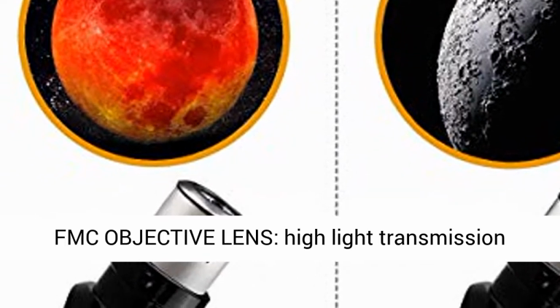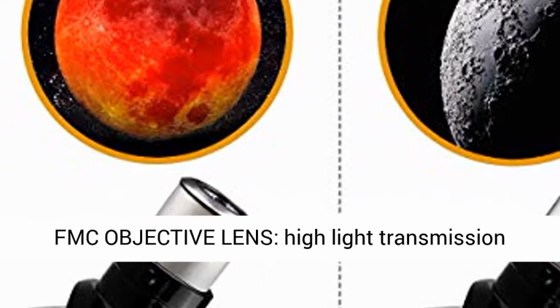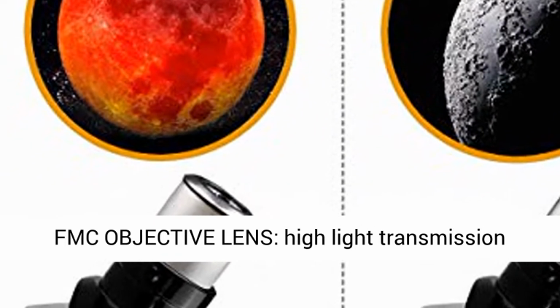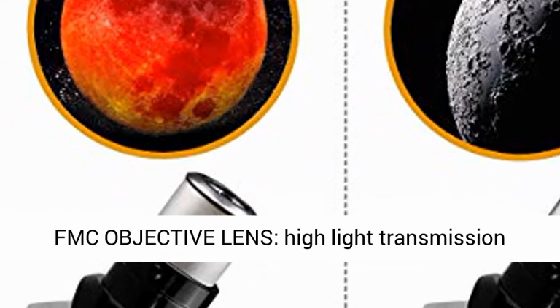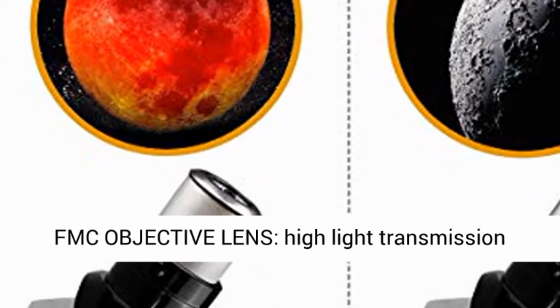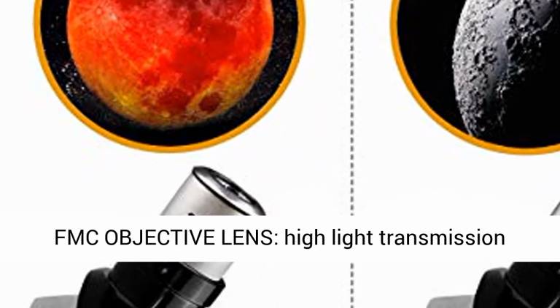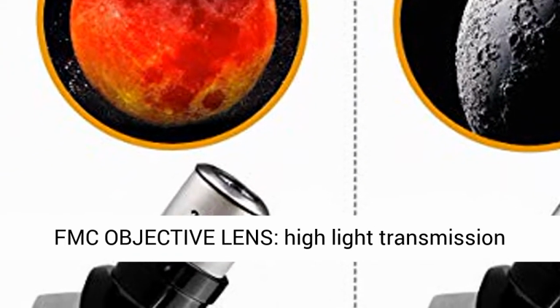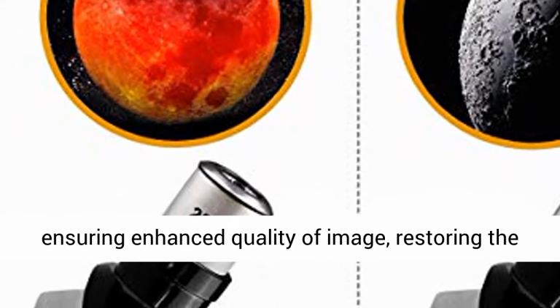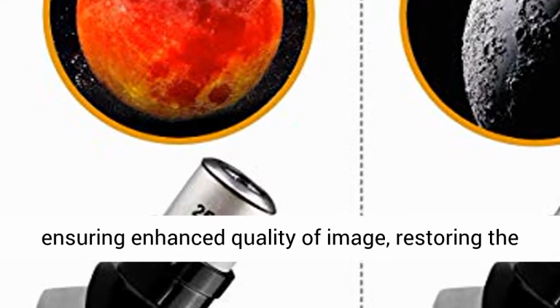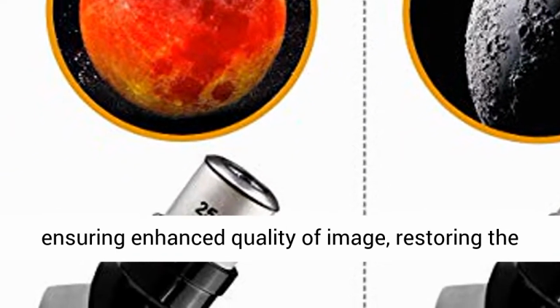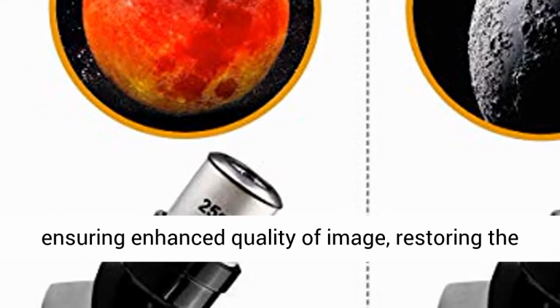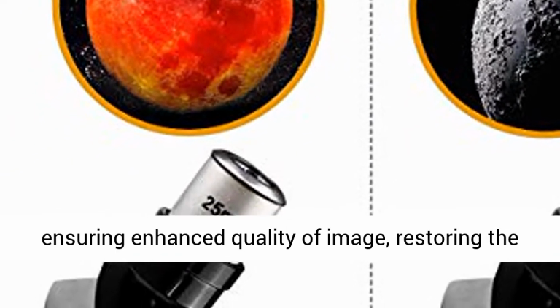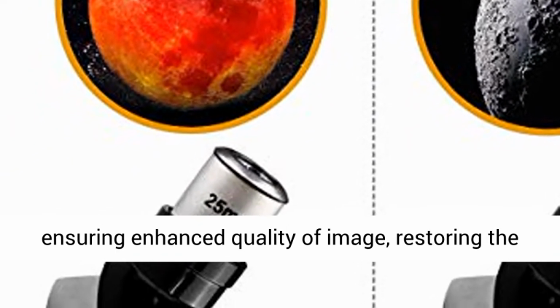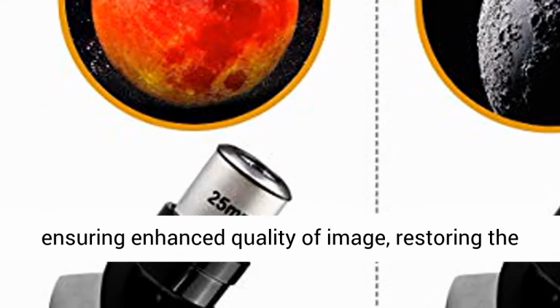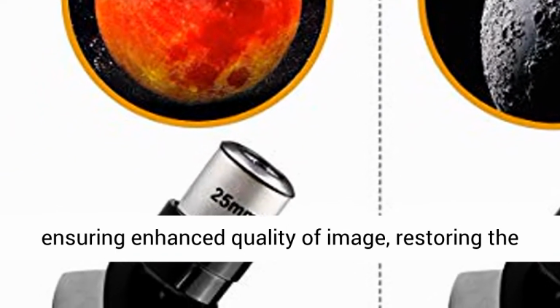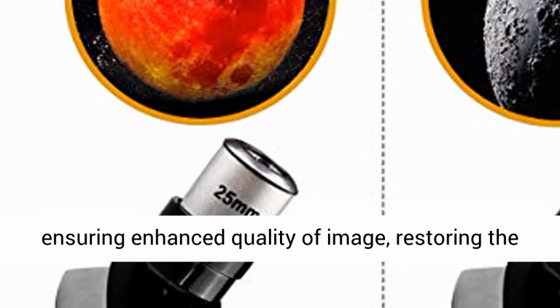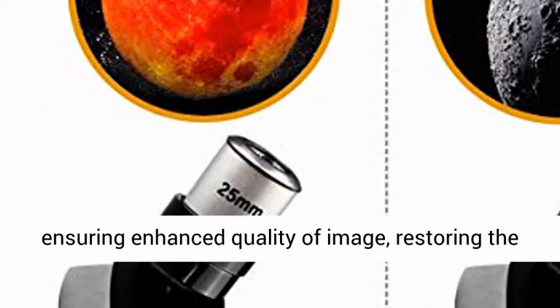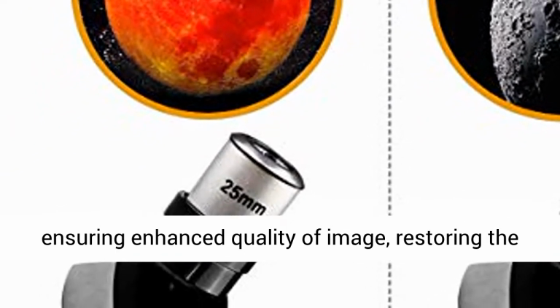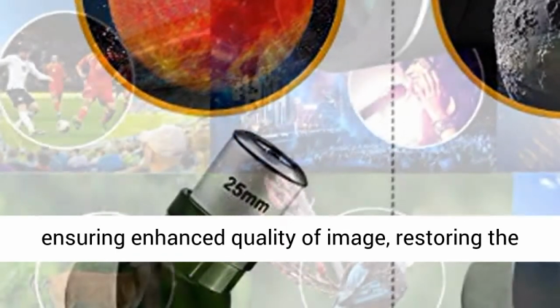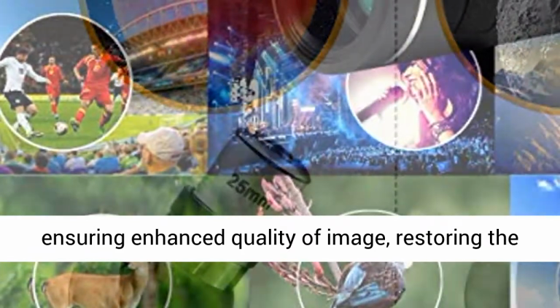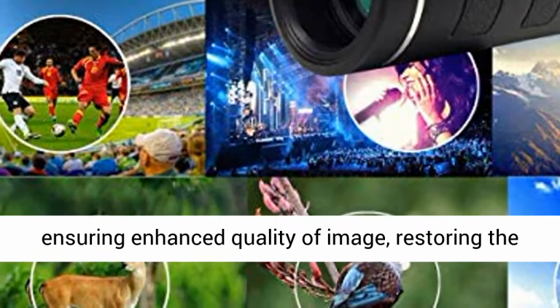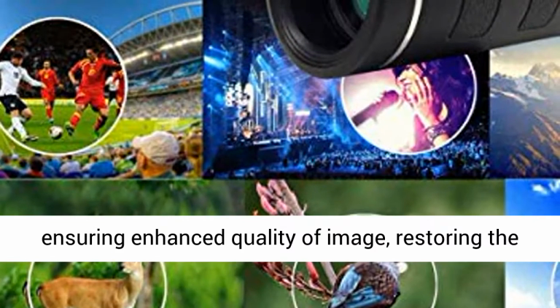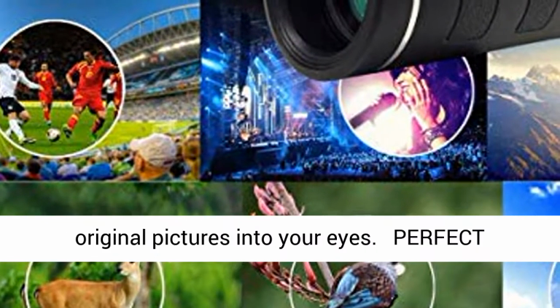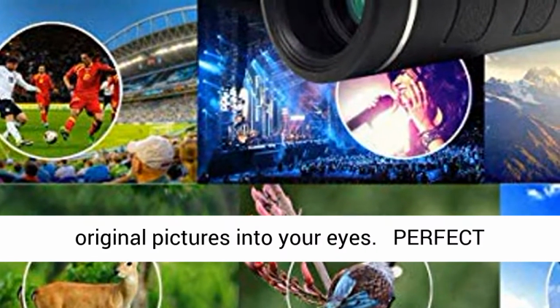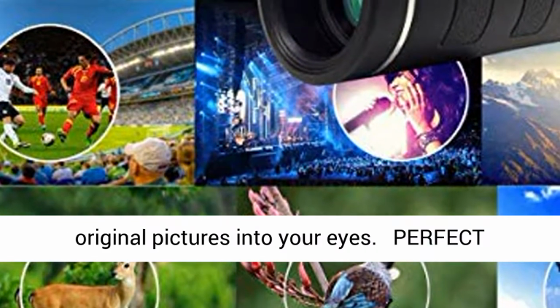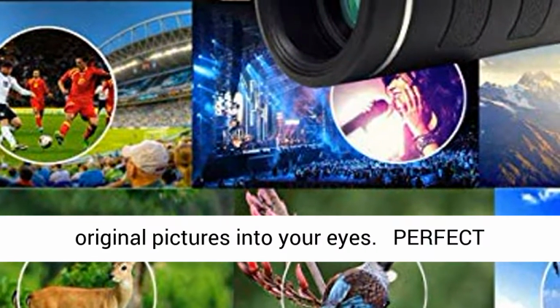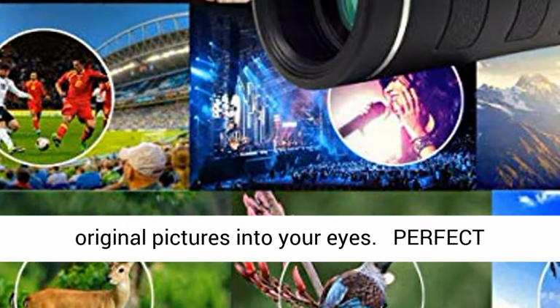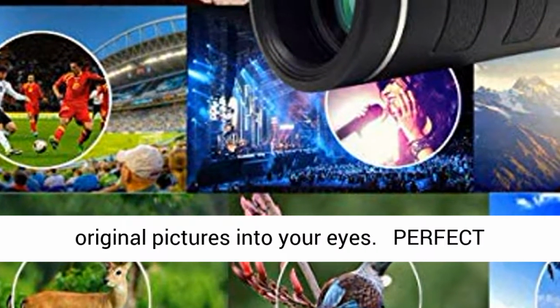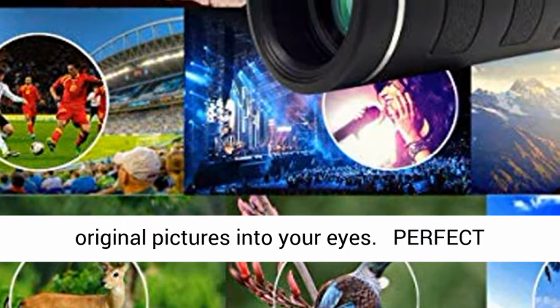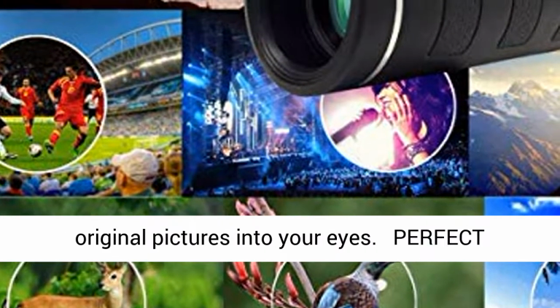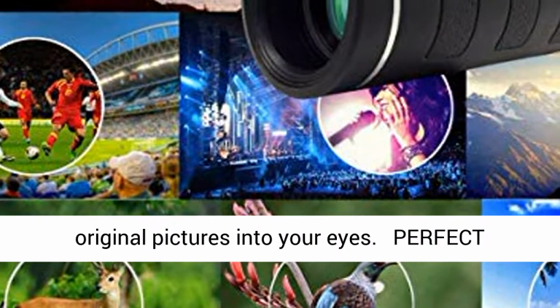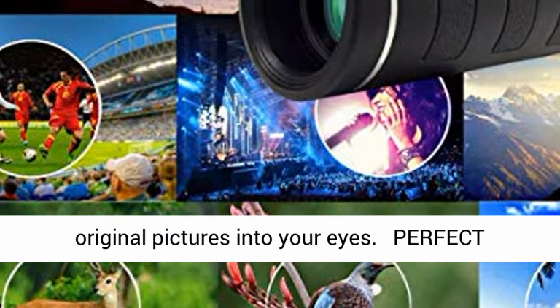FMC Objective Lens with high-light transmission ensures enhanced image quality, restoring the original picture to your eyes.